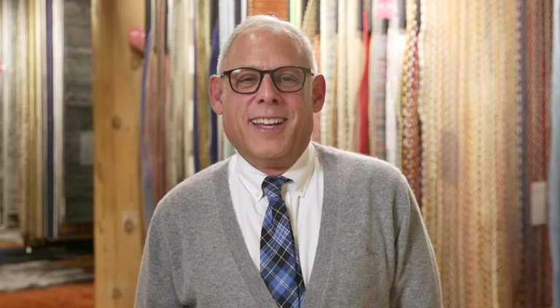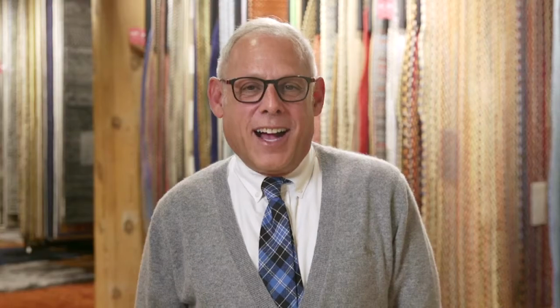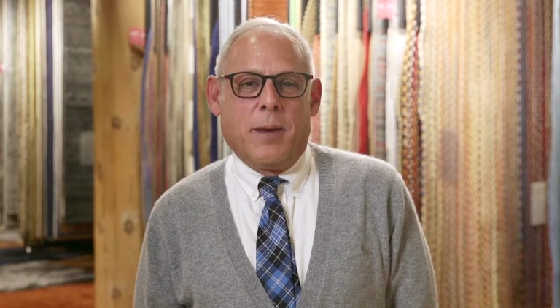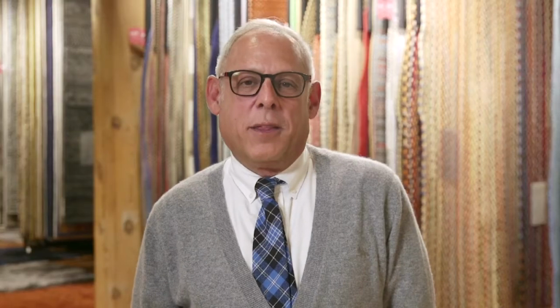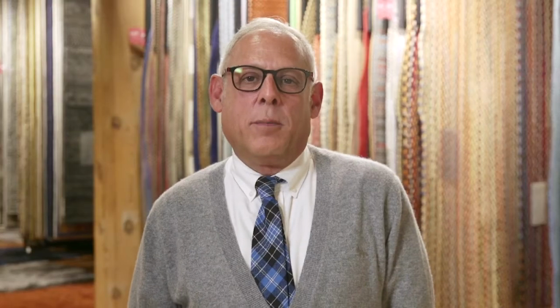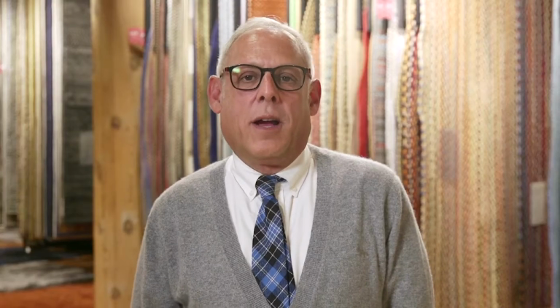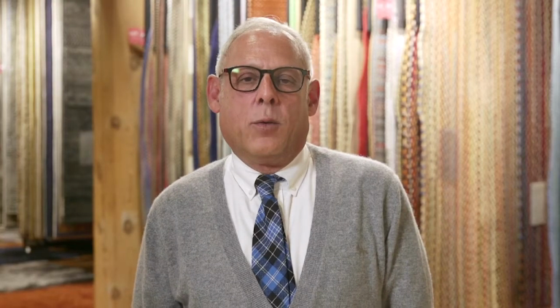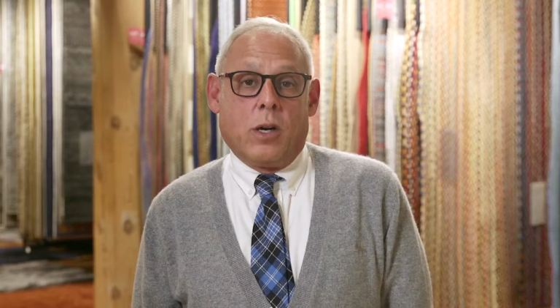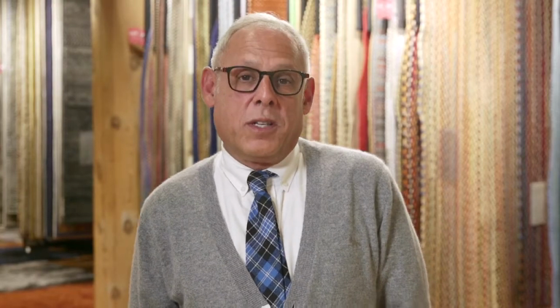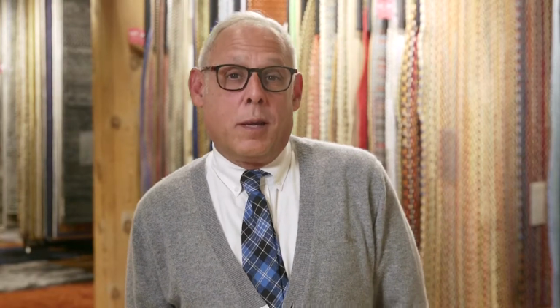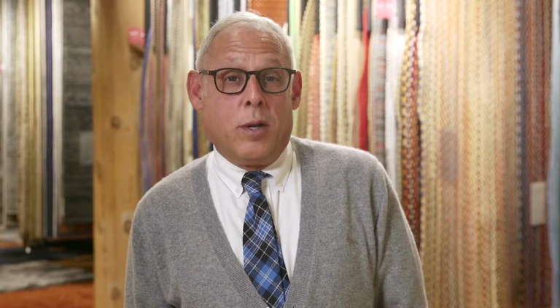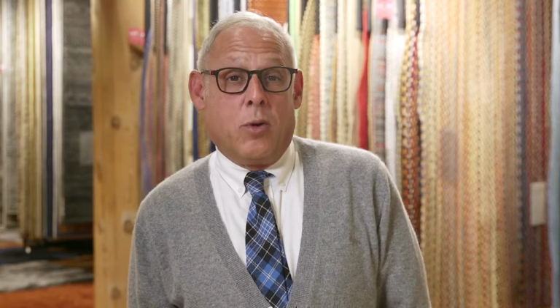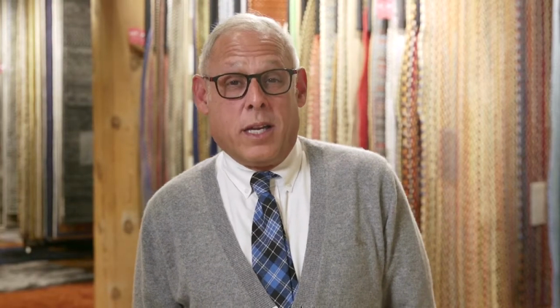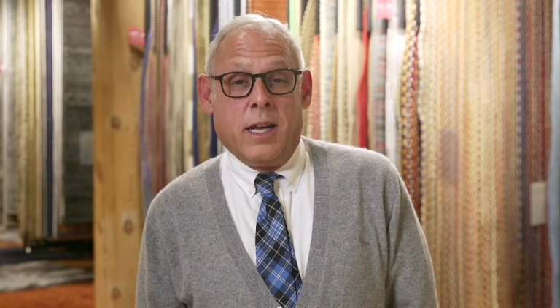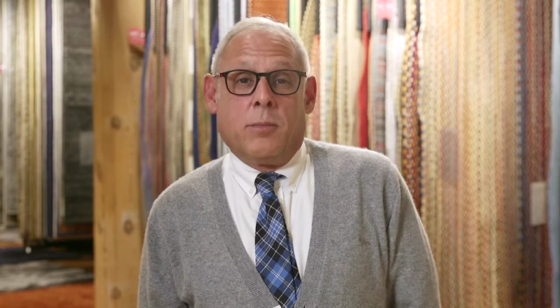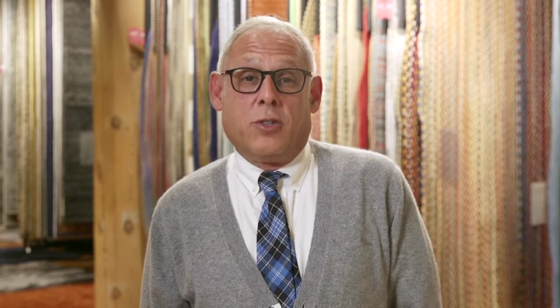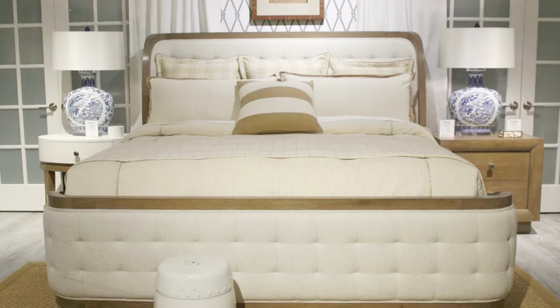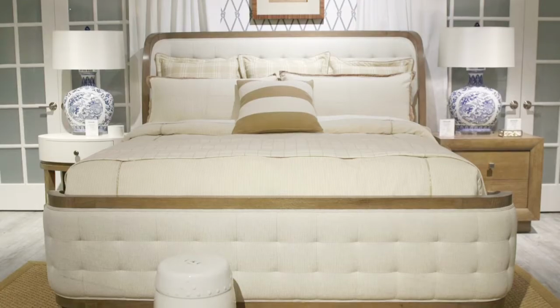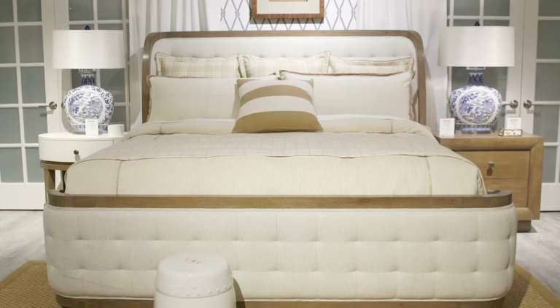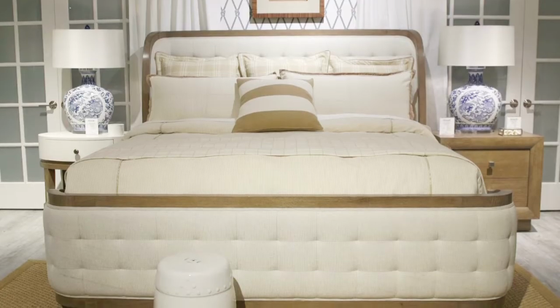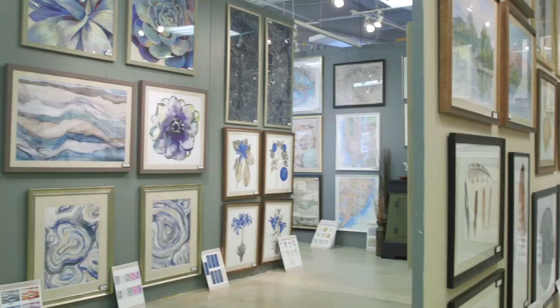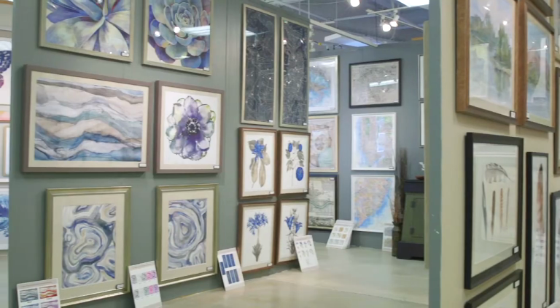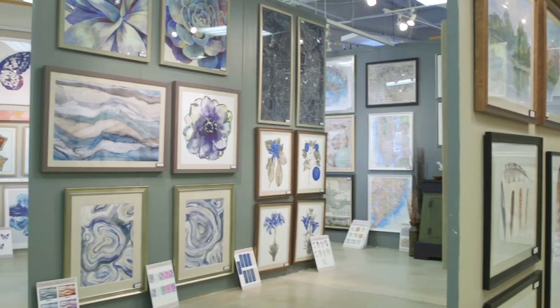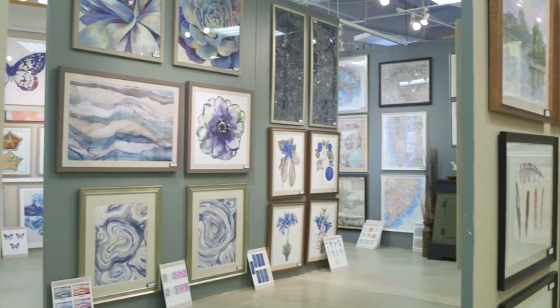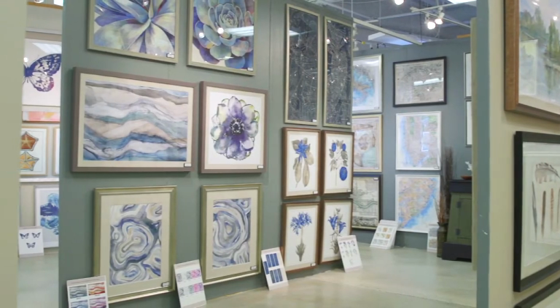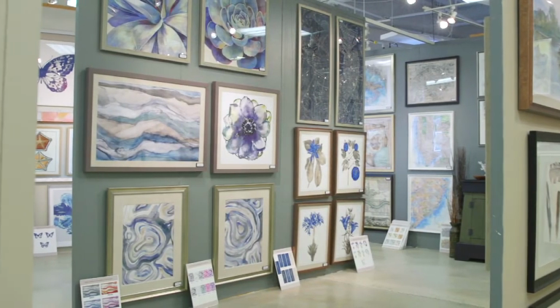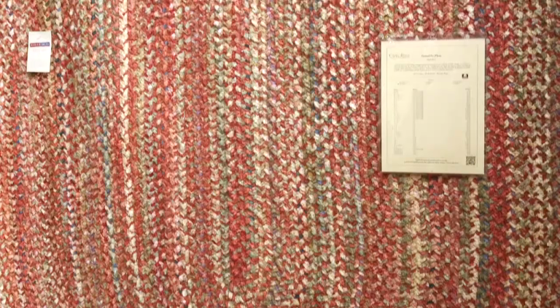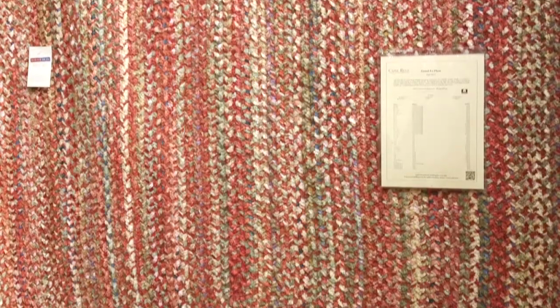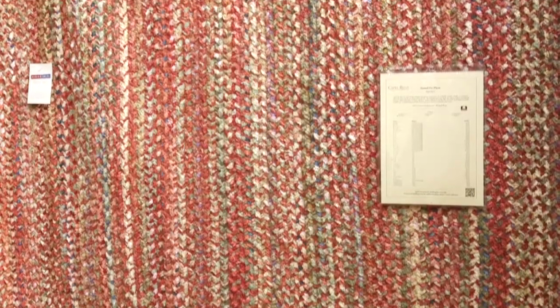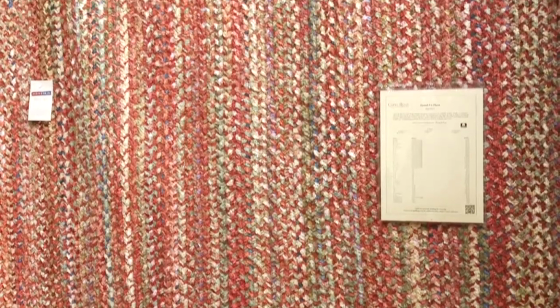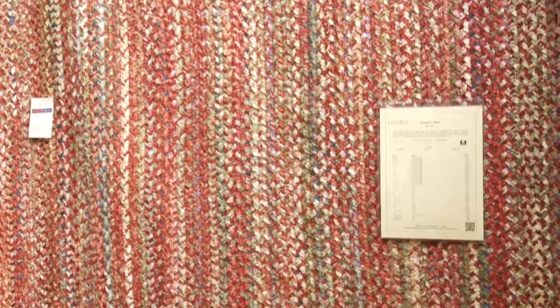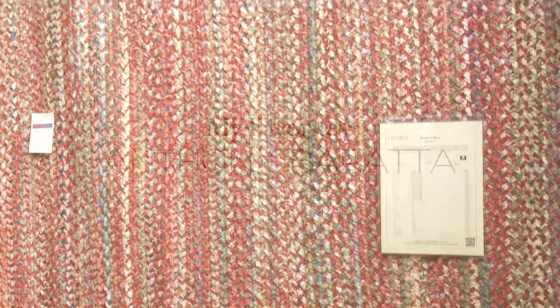Hi, I'm Anthony Barata and welcome to High Point Market. I'm going to show you some of my favorite introductions at High Point this season.